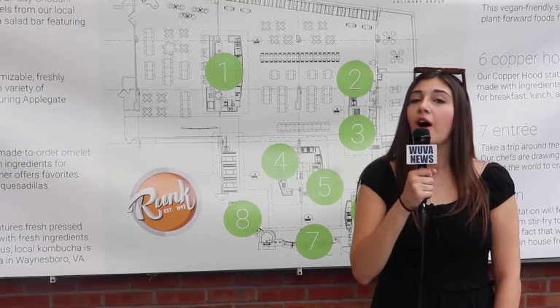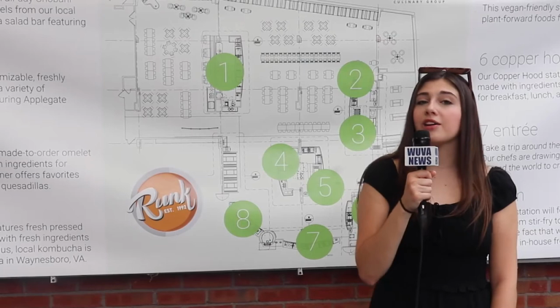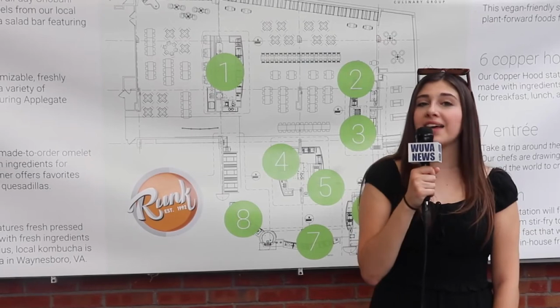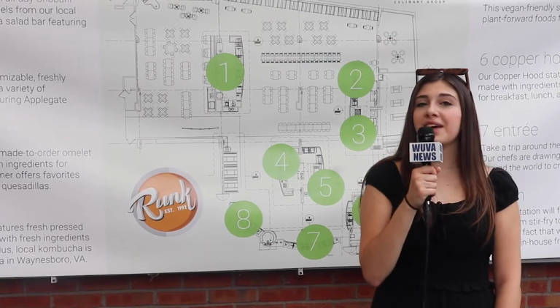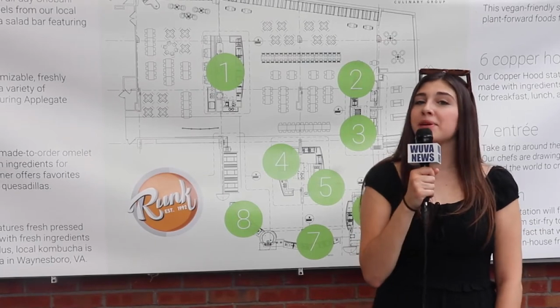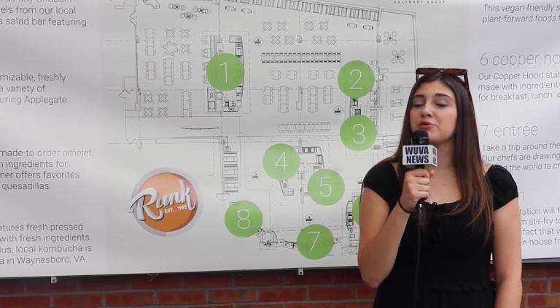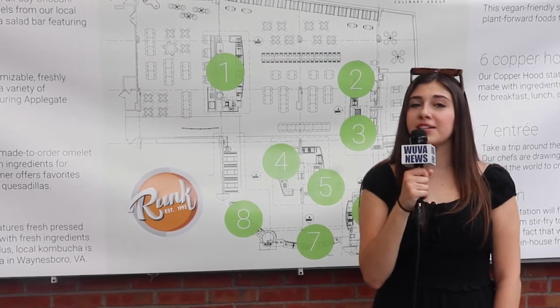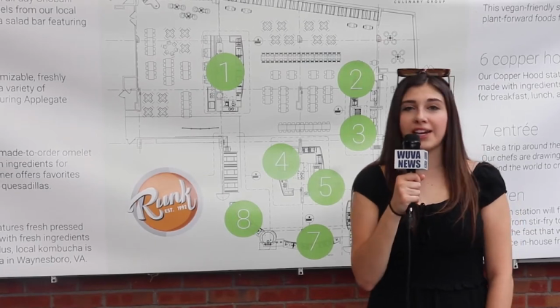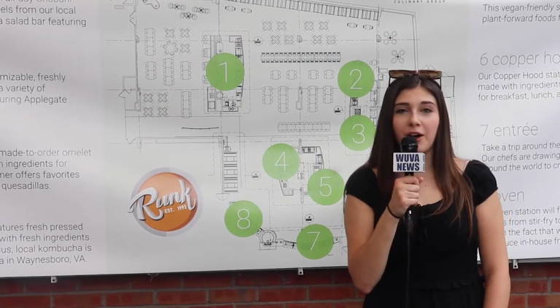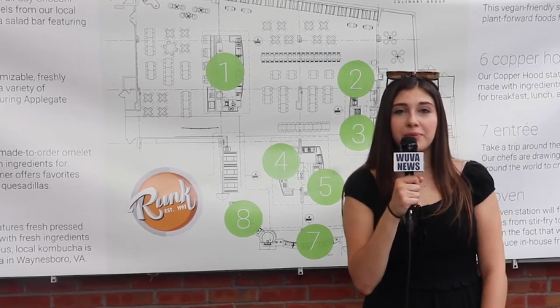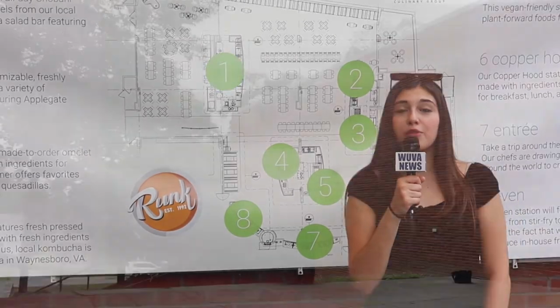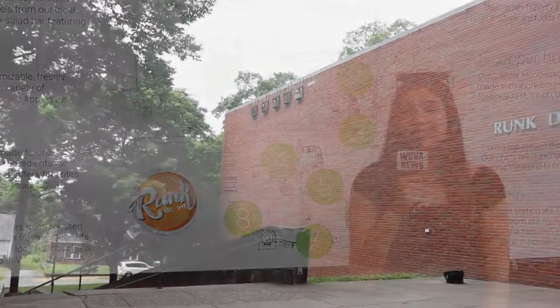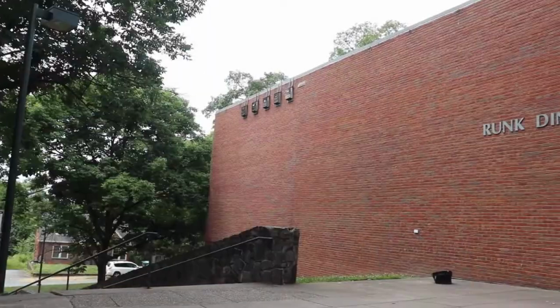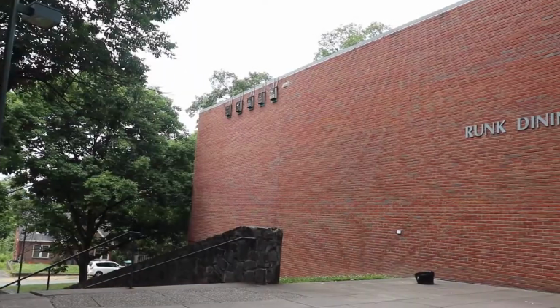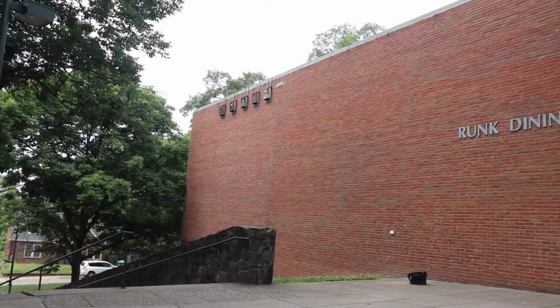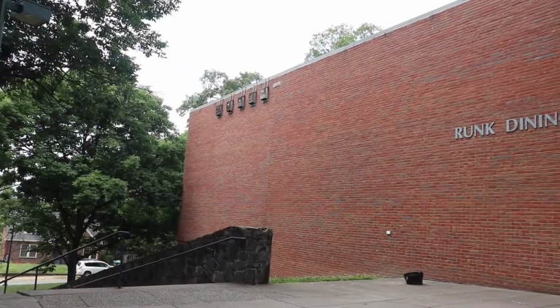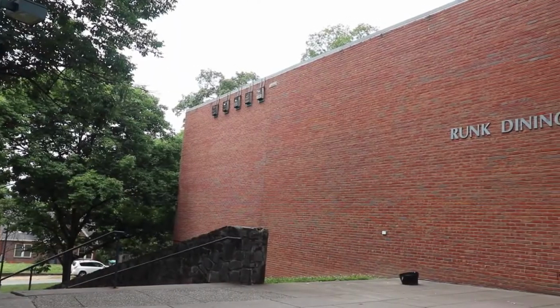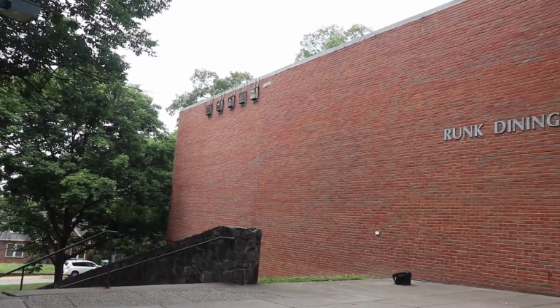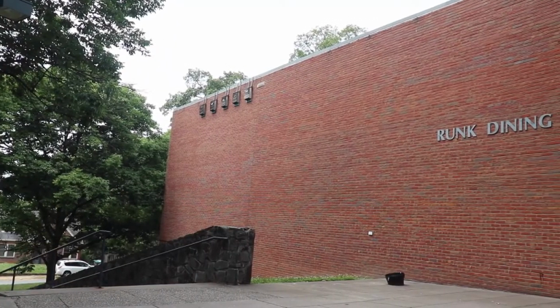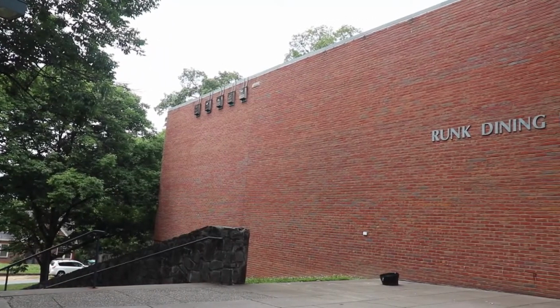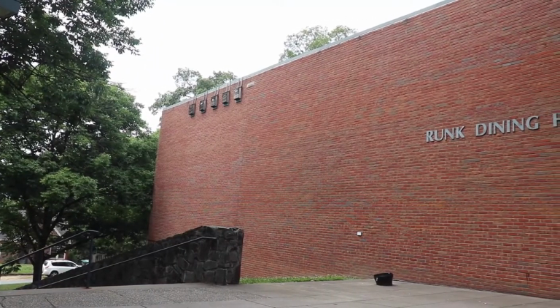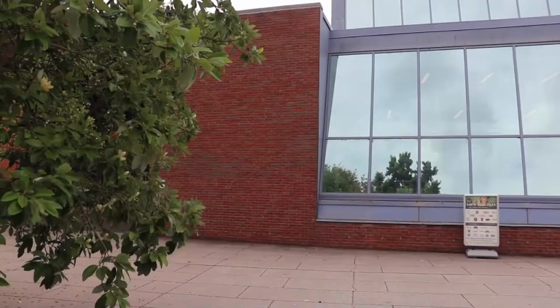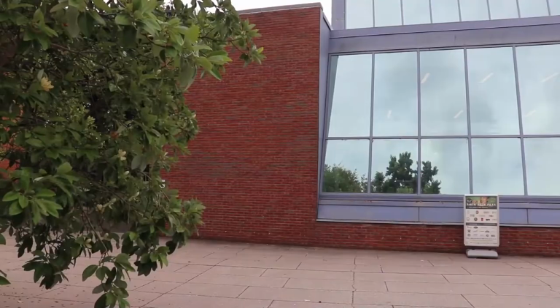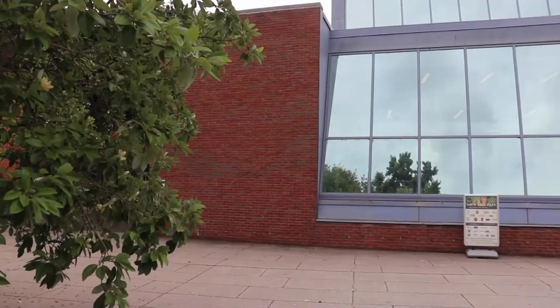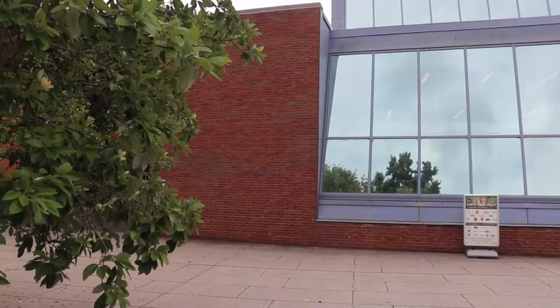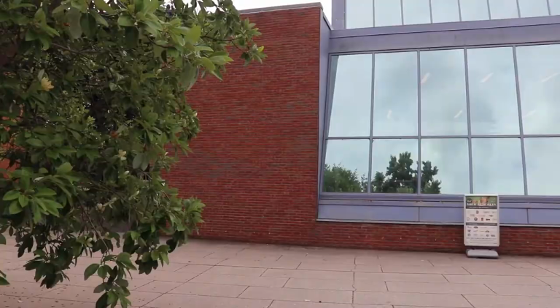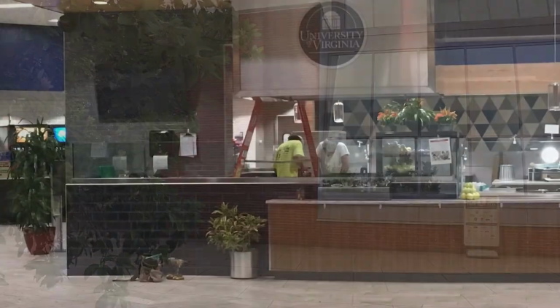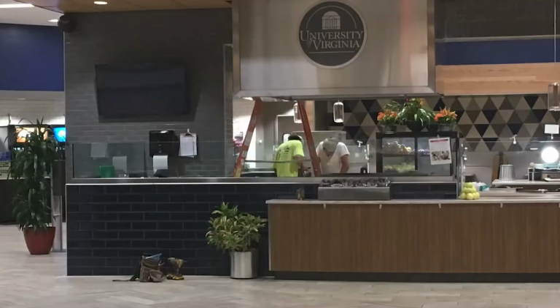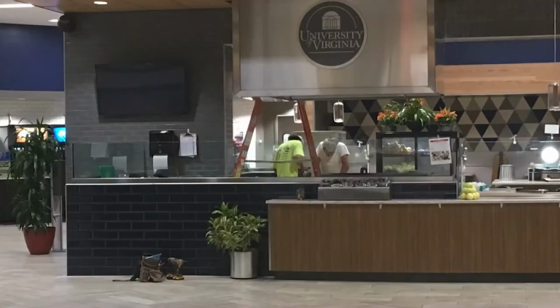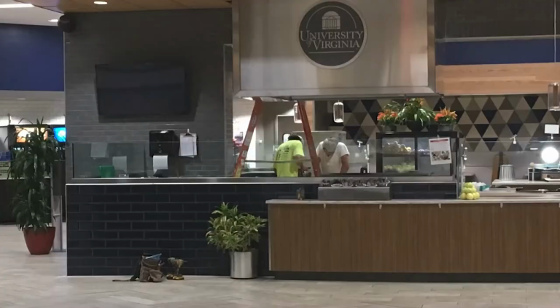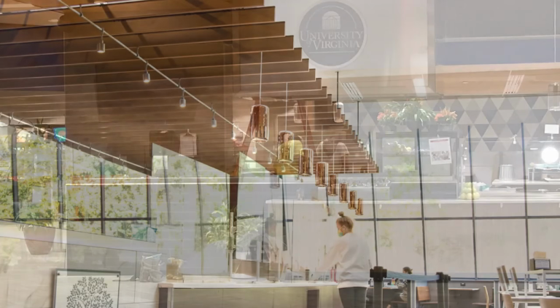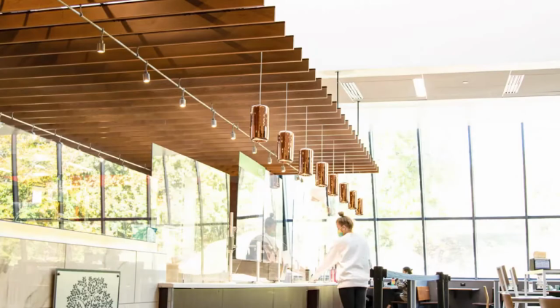Our last stop is Runk Dining Hall. Recently catered by Harvest Table, Runk is home to a produce market, juicery, and deli.